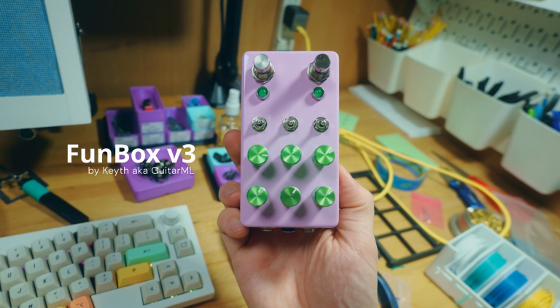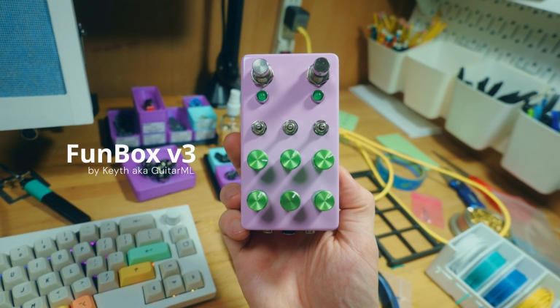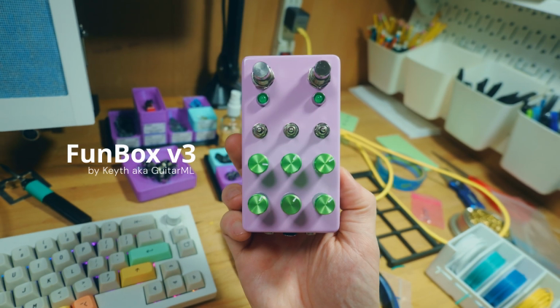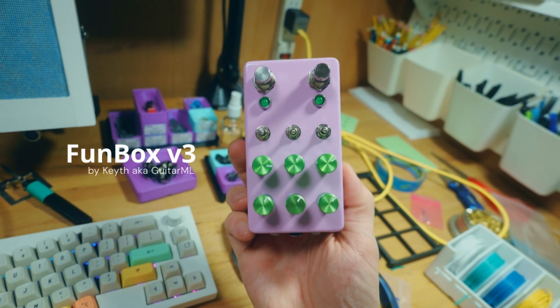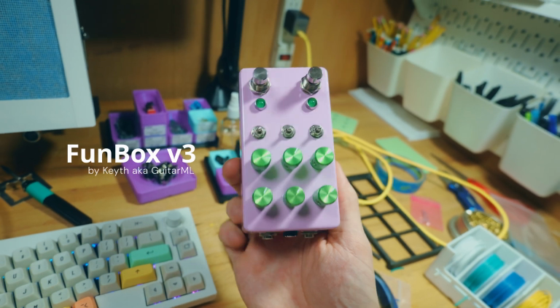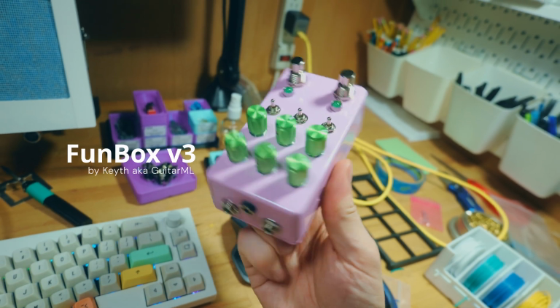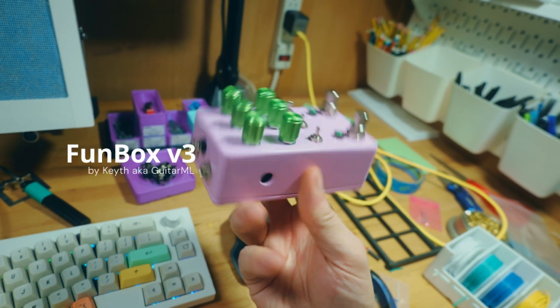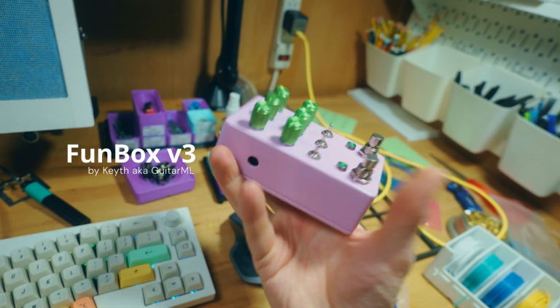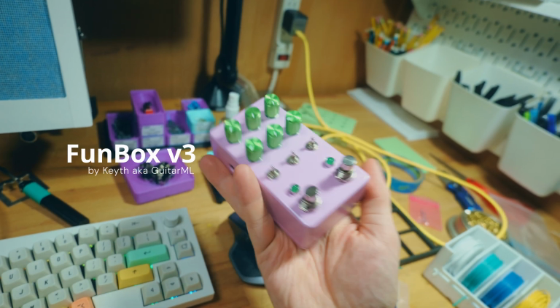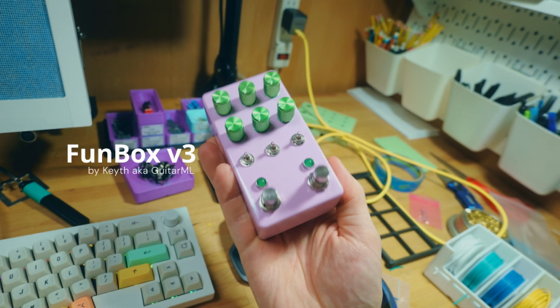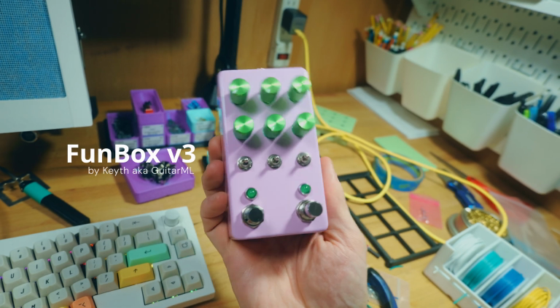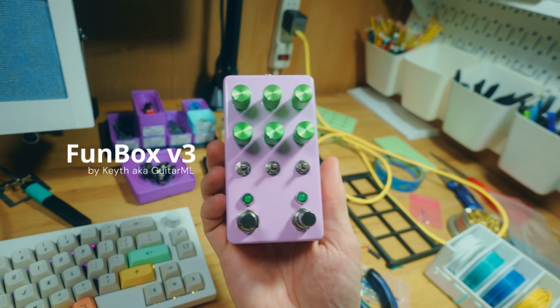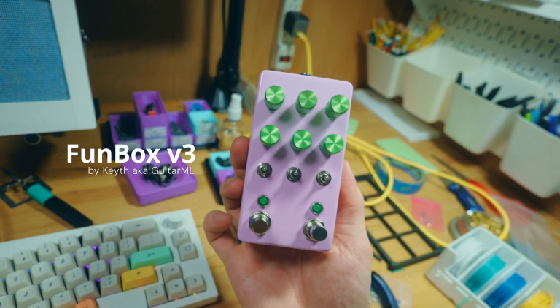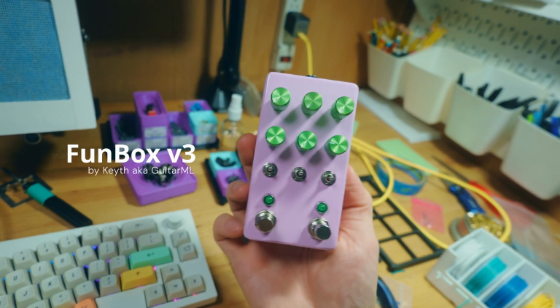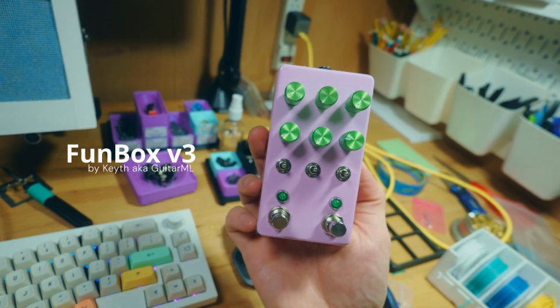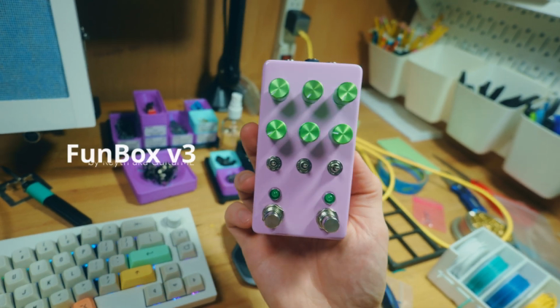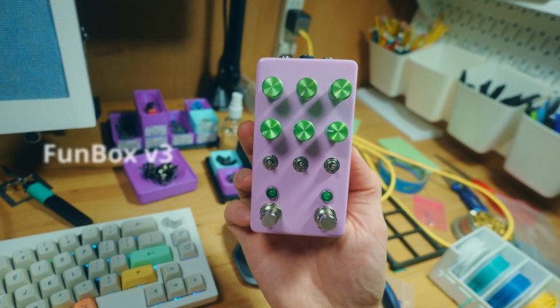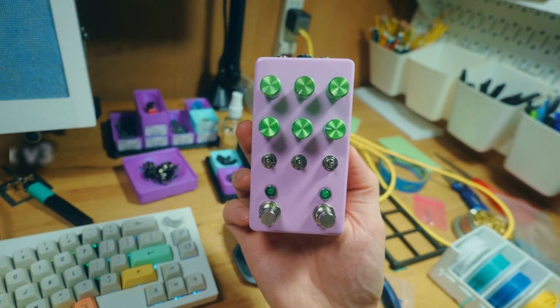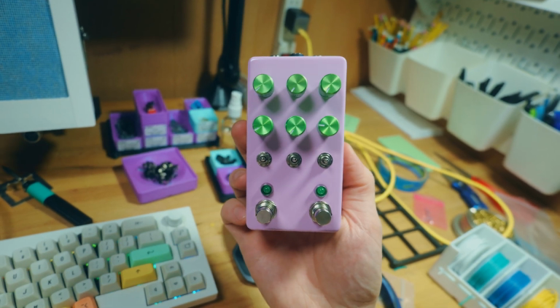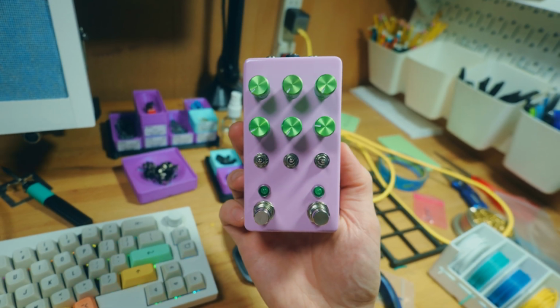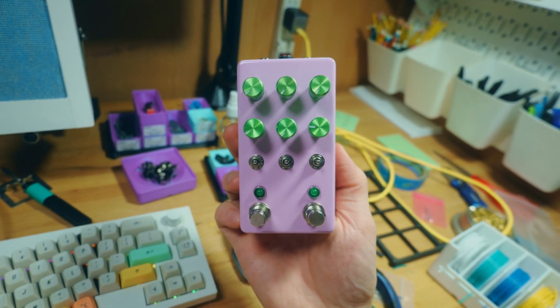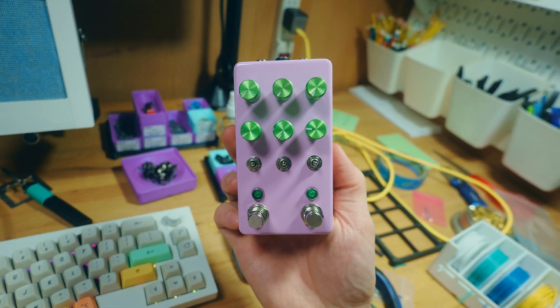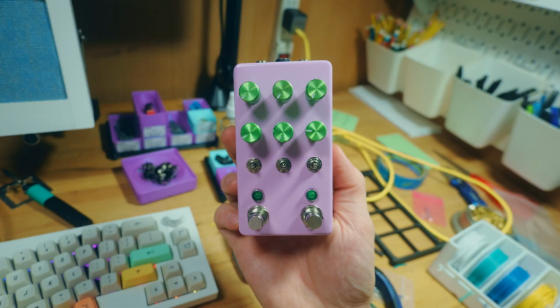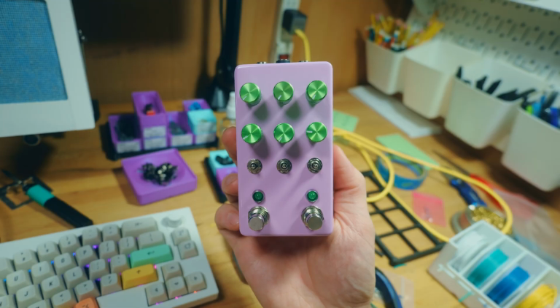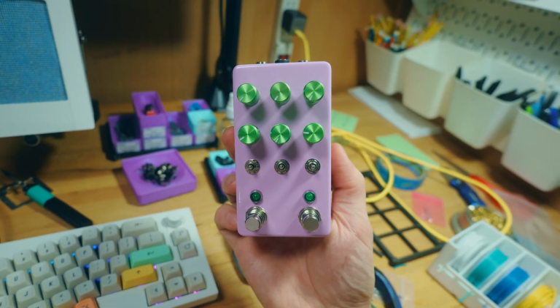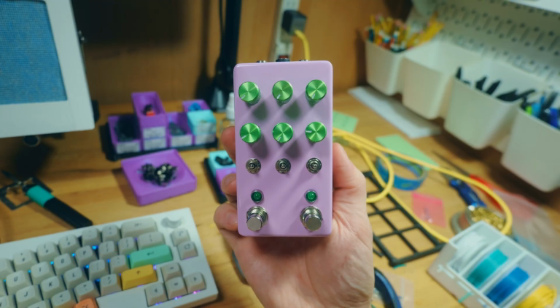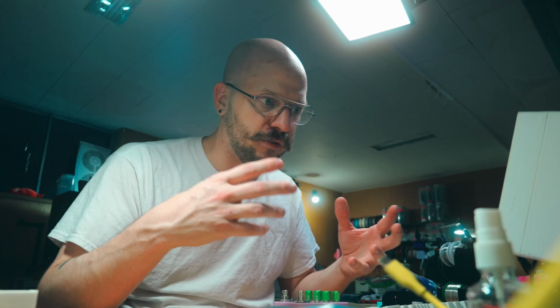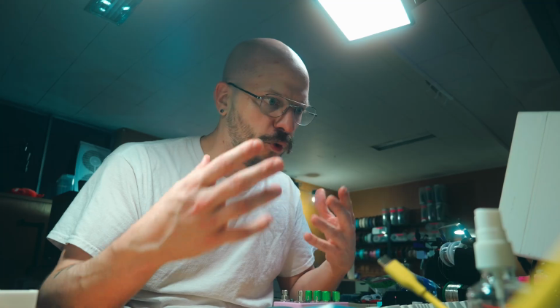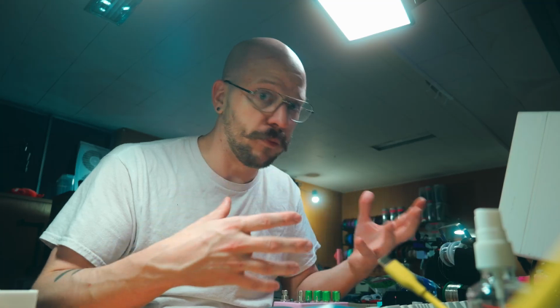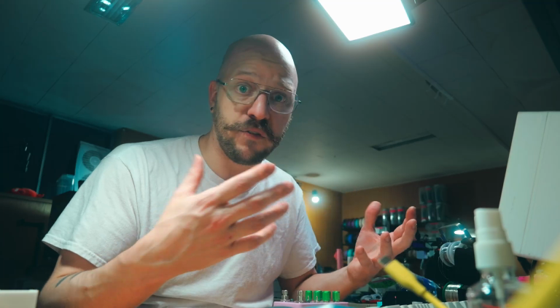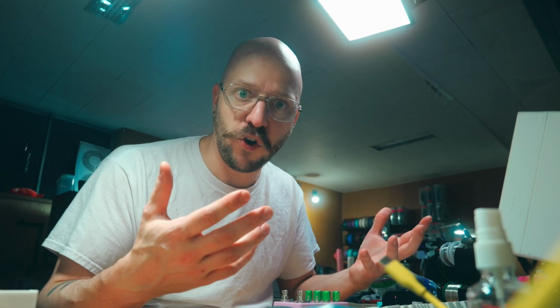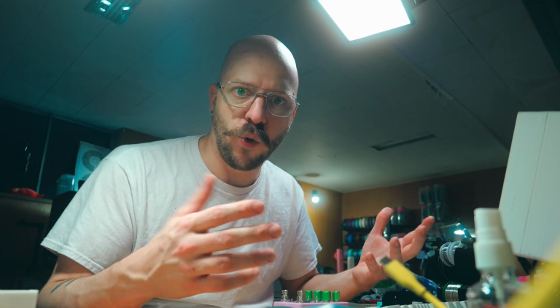It is a guitar pedal that you can flash different effects to in the form of firmware.